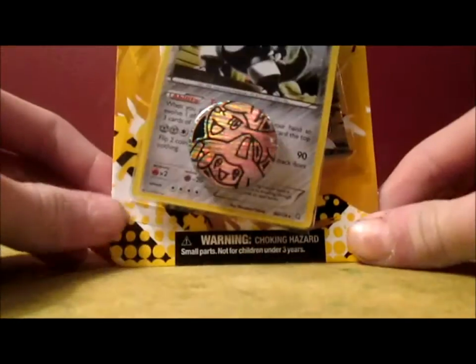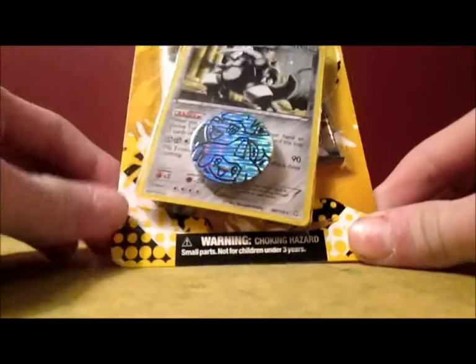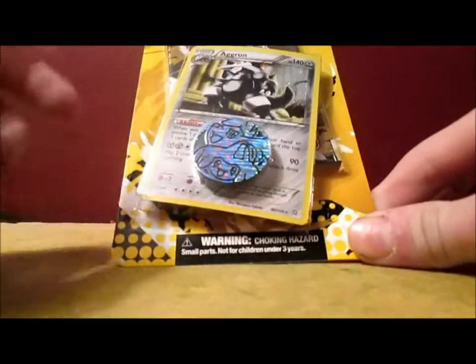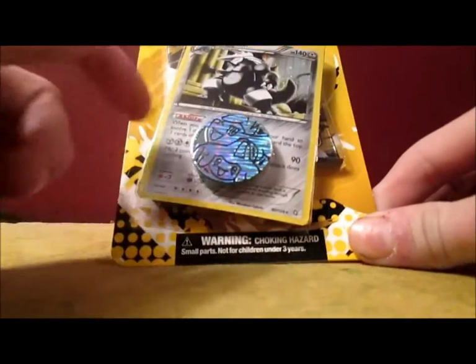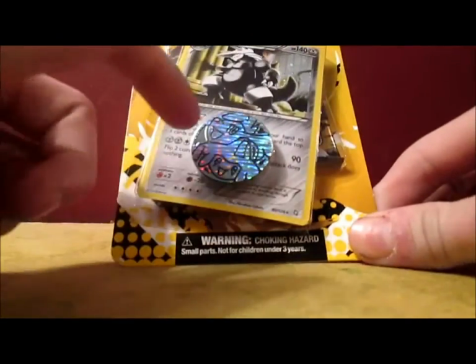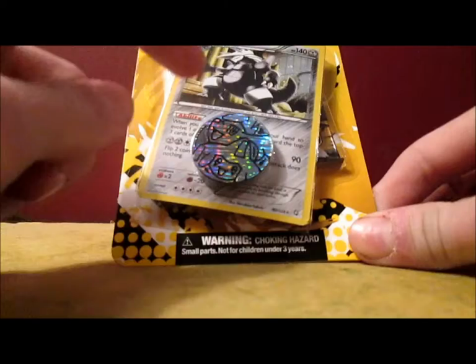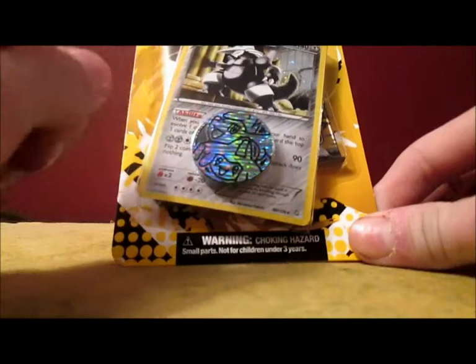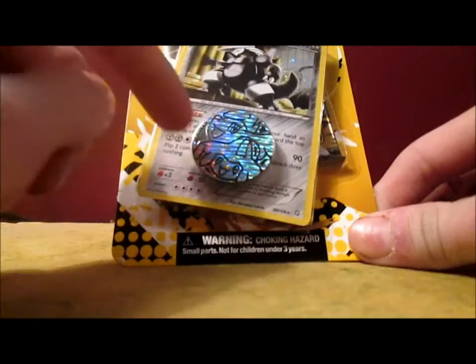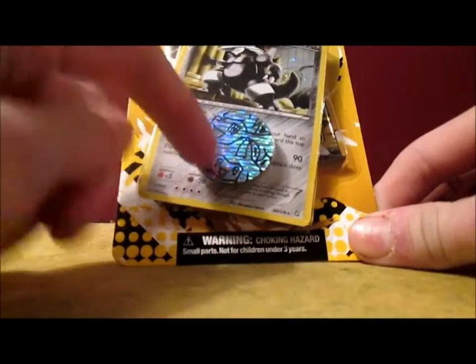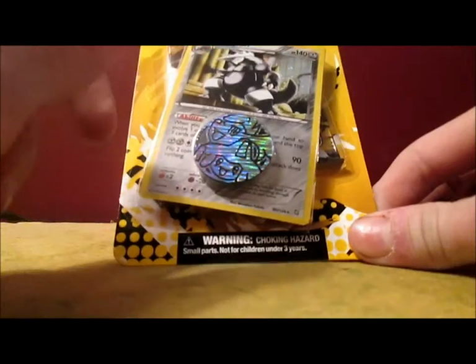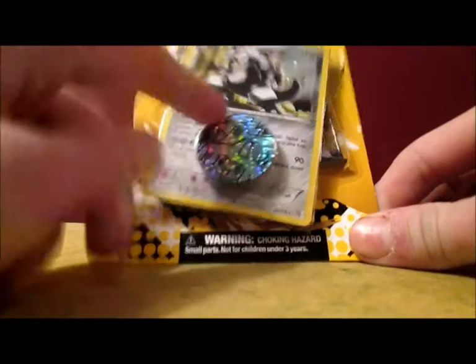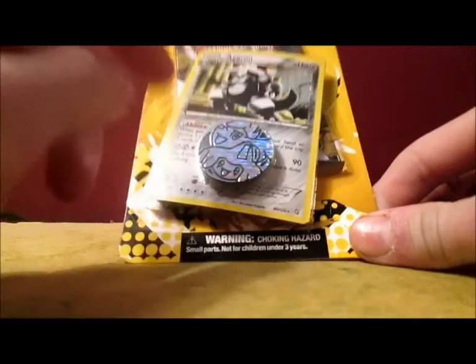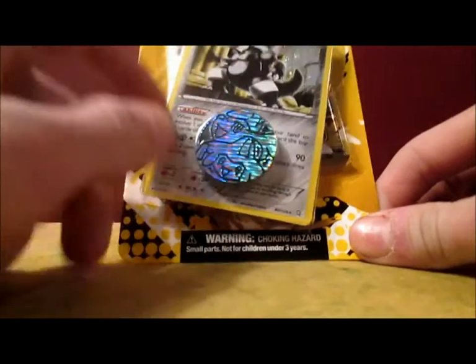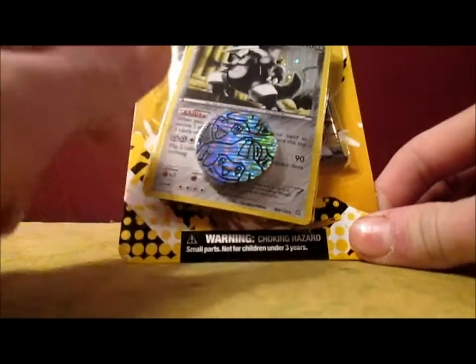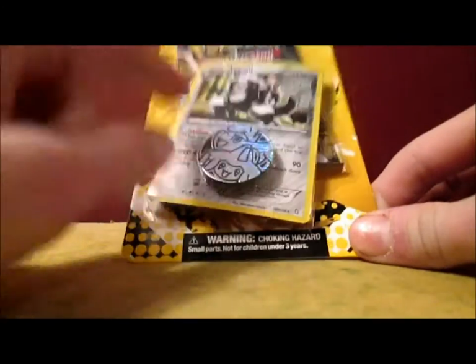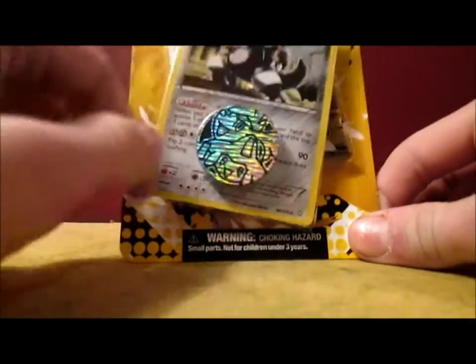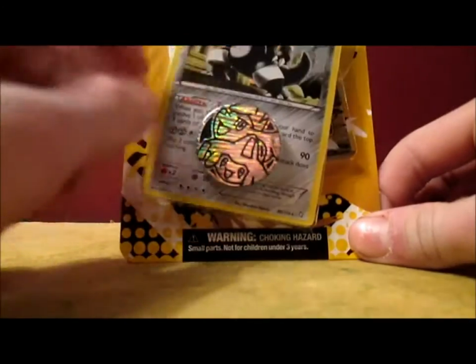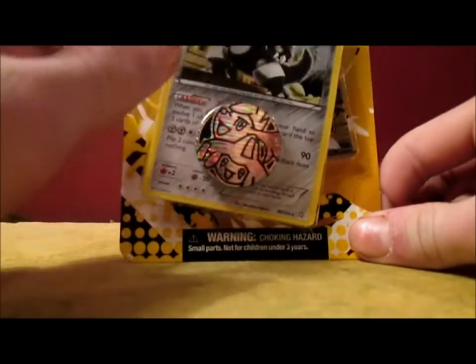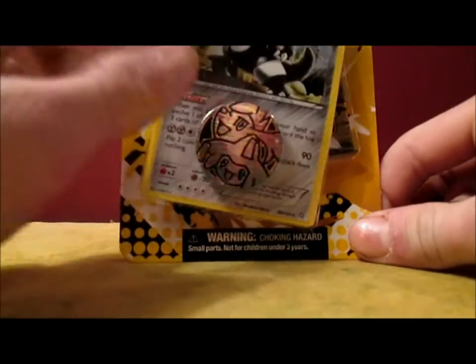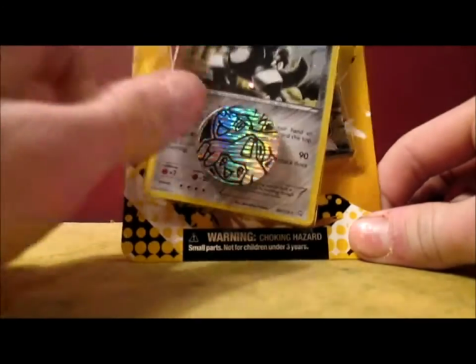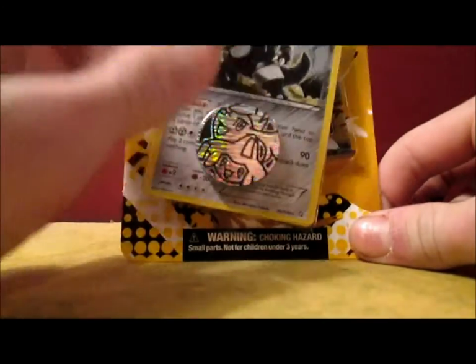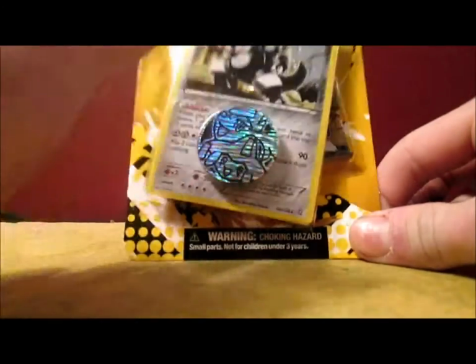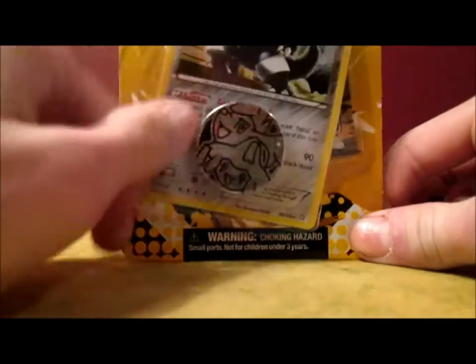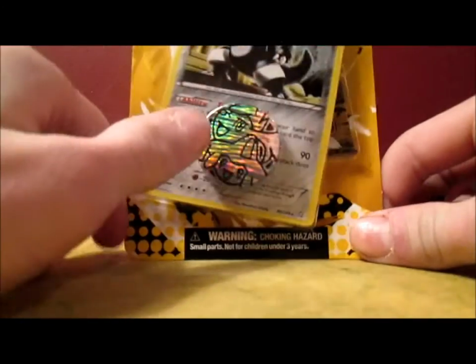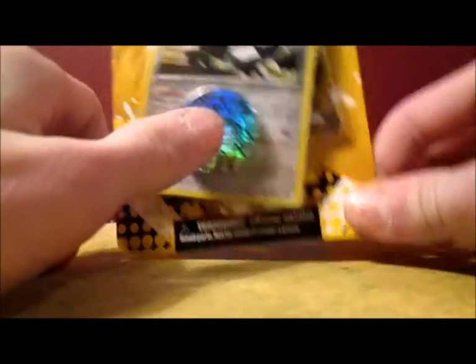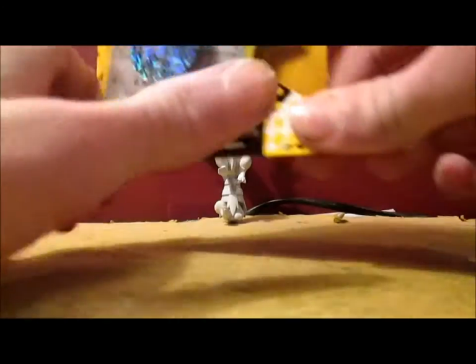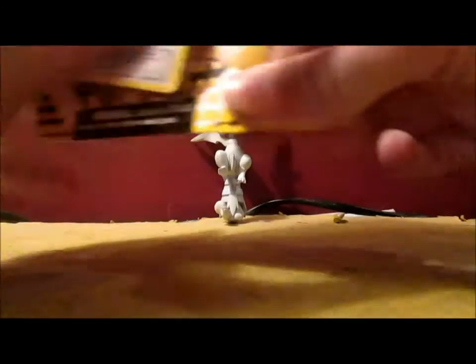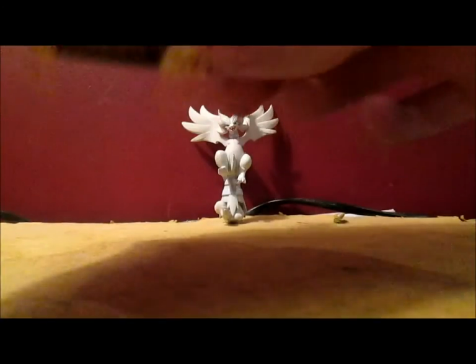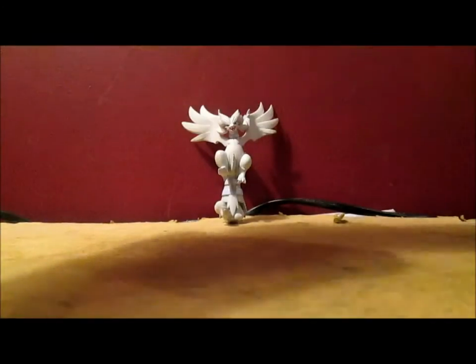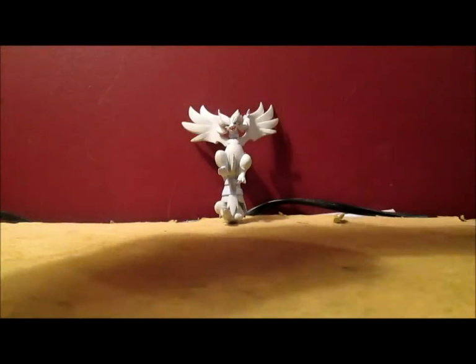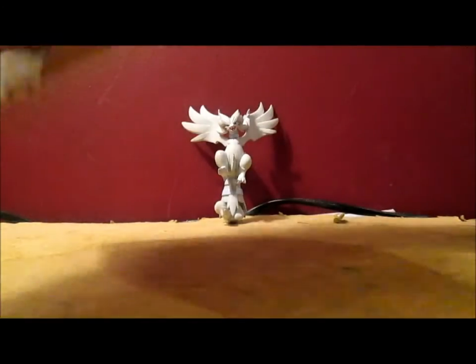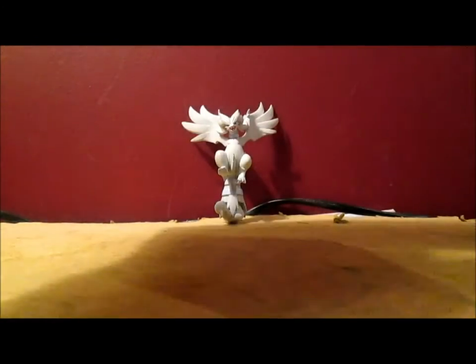This promo pack comes with a Shaman Jirachi coin, an Eggron promo card, and a Legendary Treasure set pack.